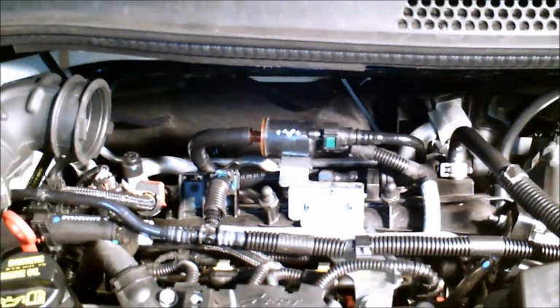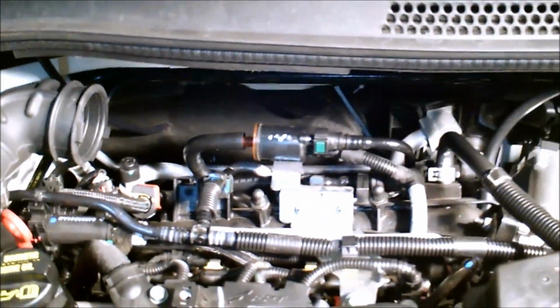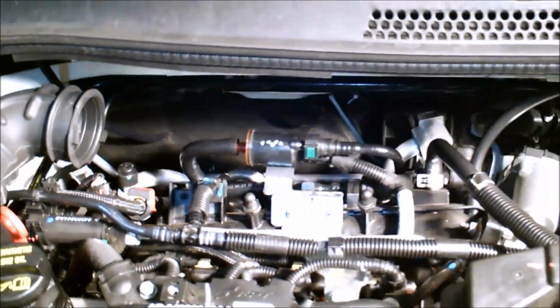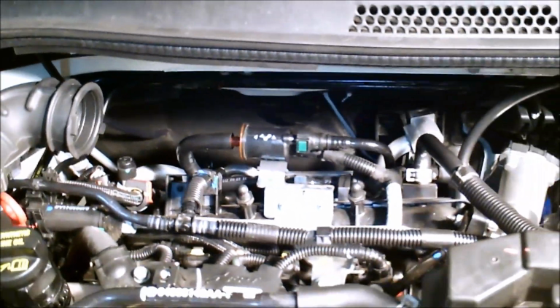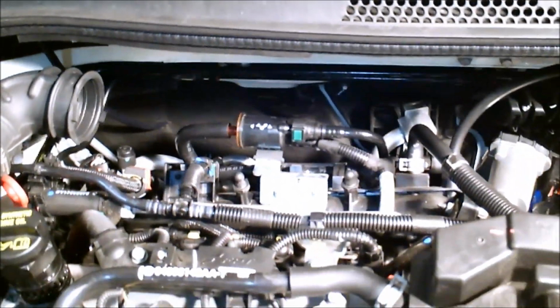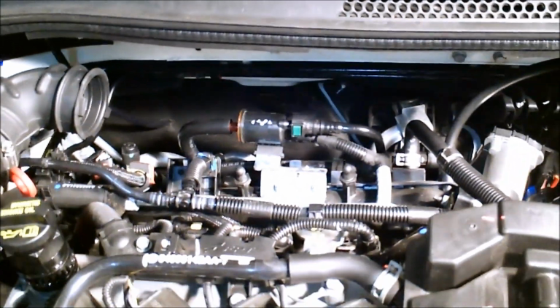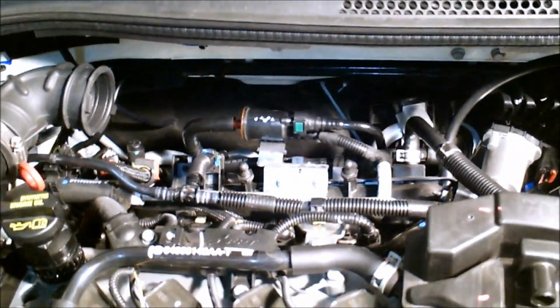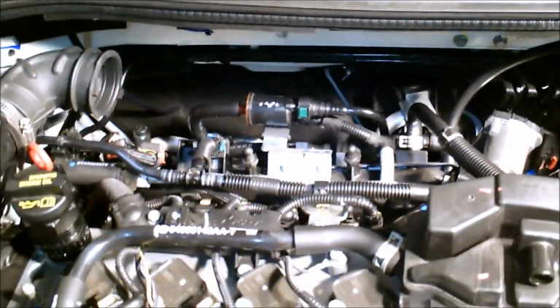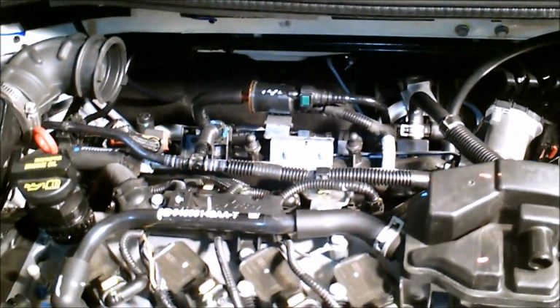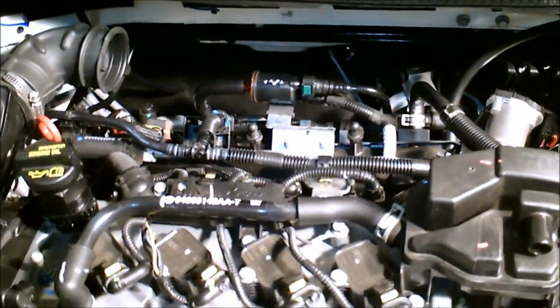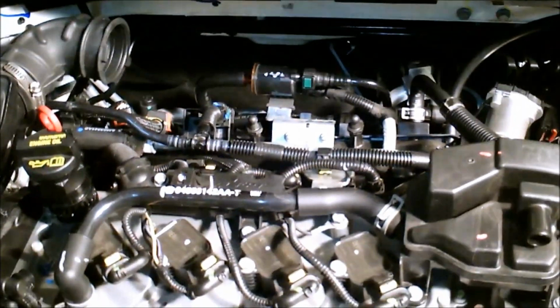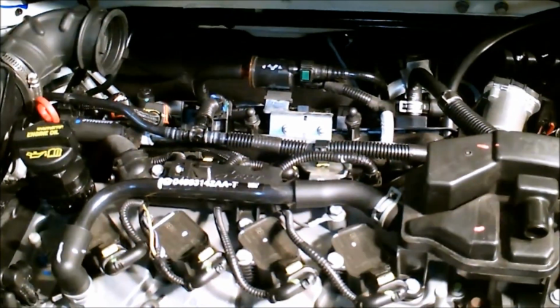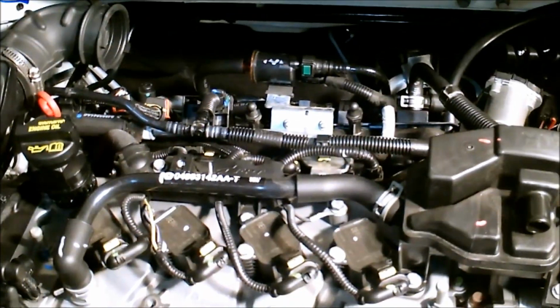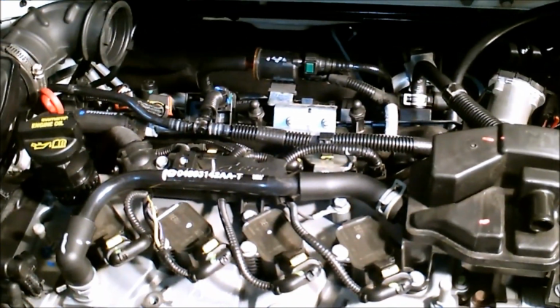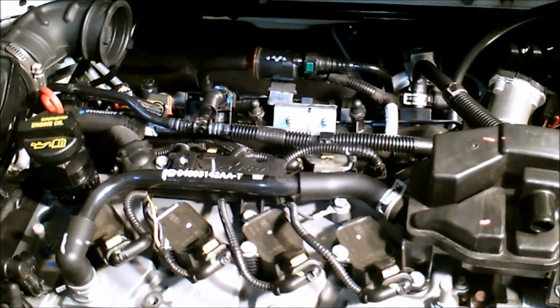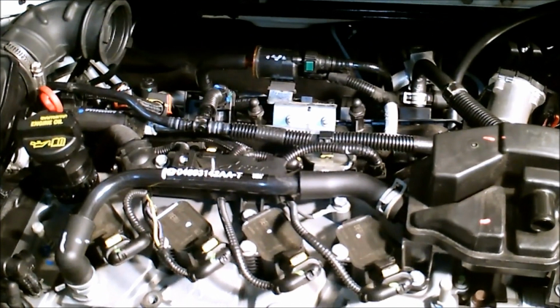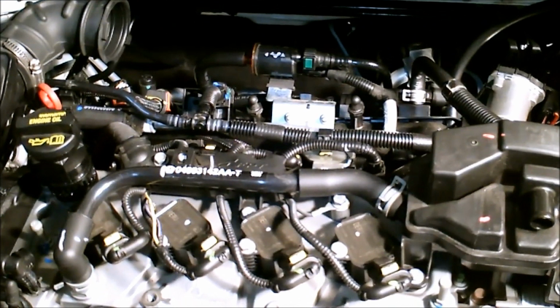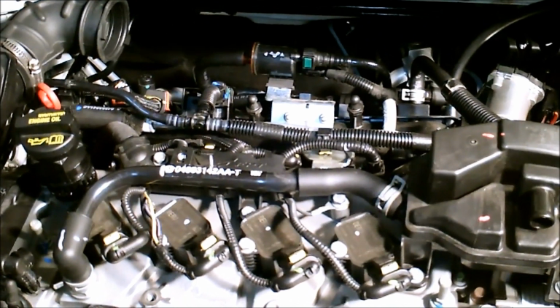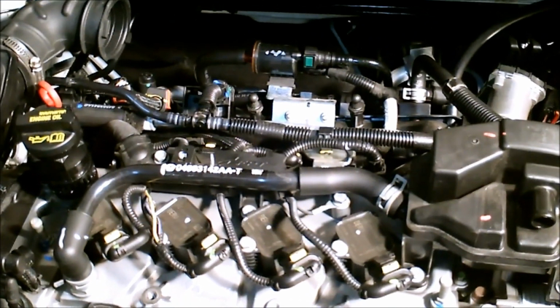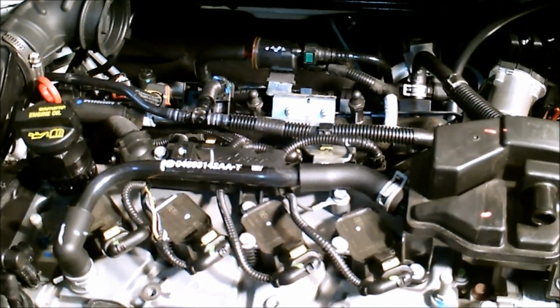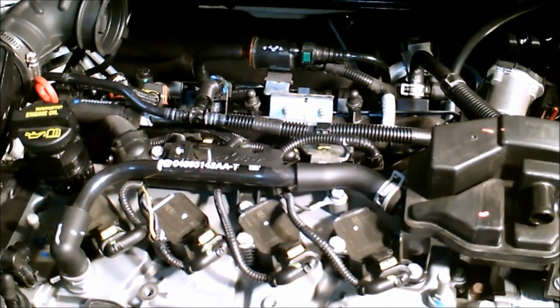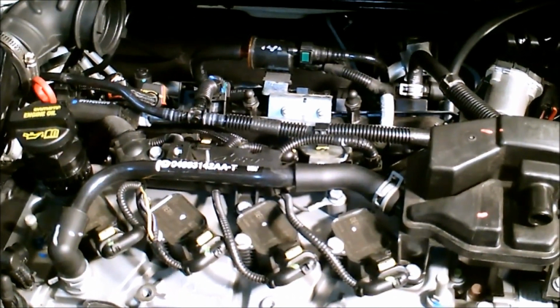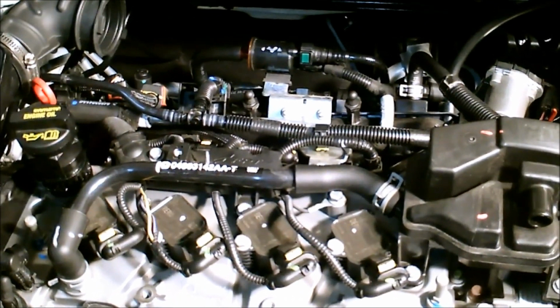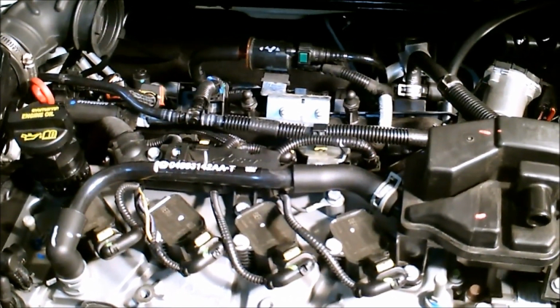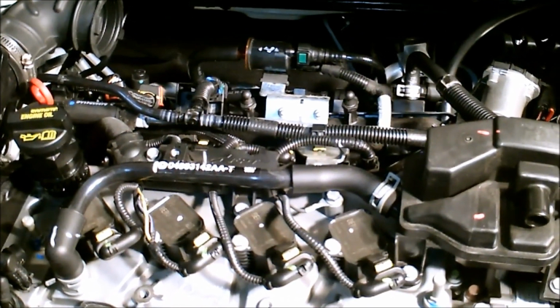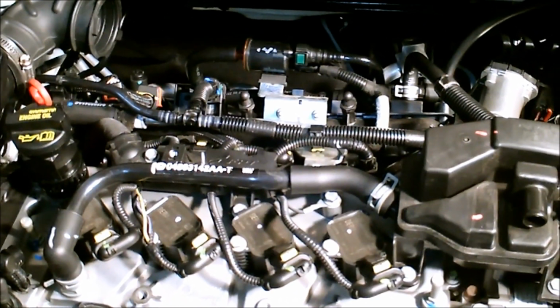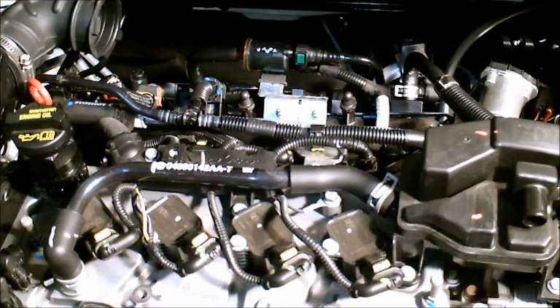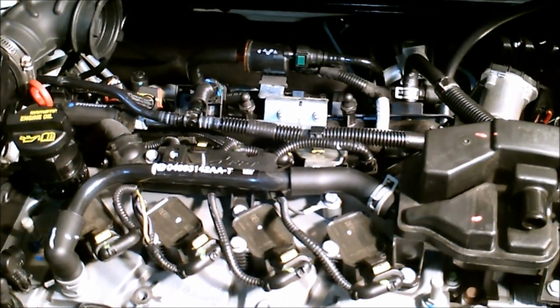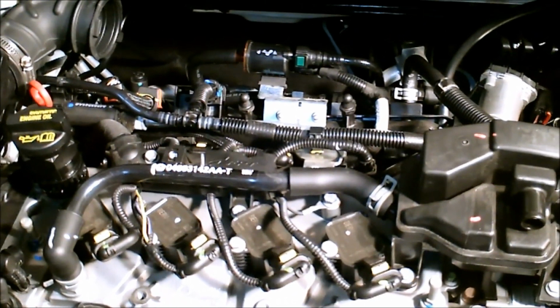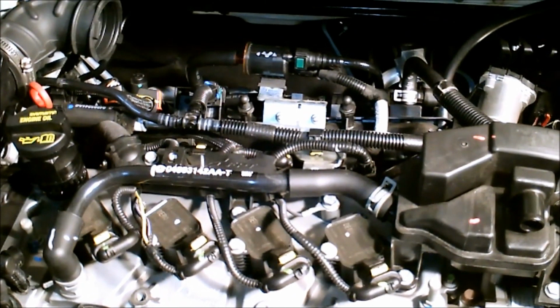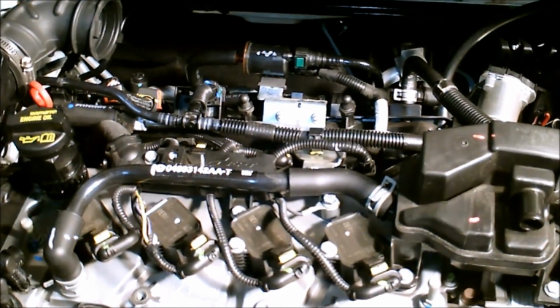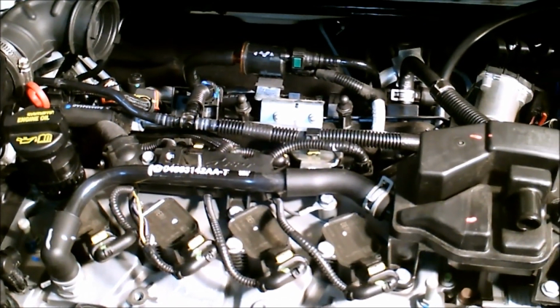For the ease of the video, I've already went through and cut all the hard plastic lines. I'll go through and show you where each line needs to be cut.